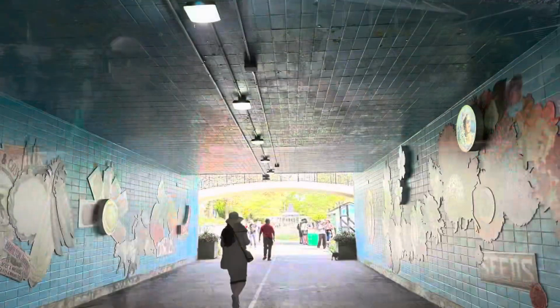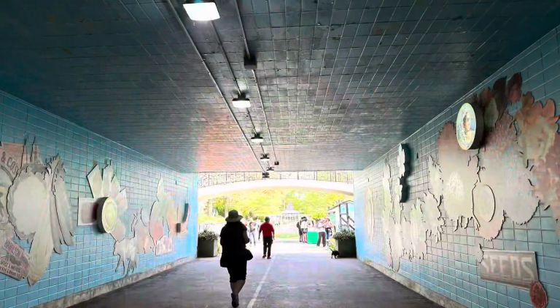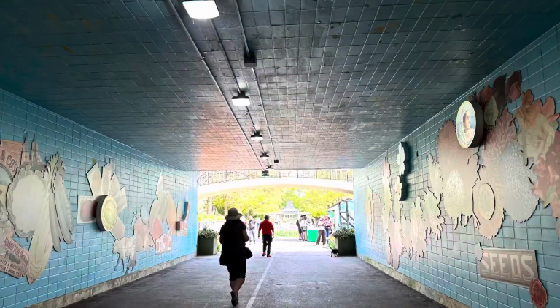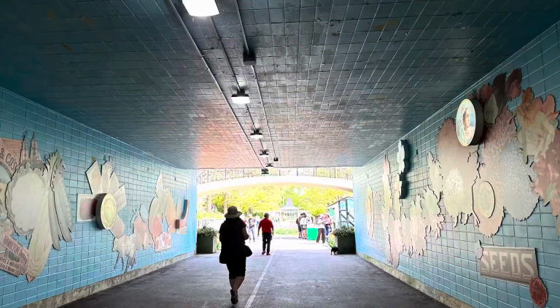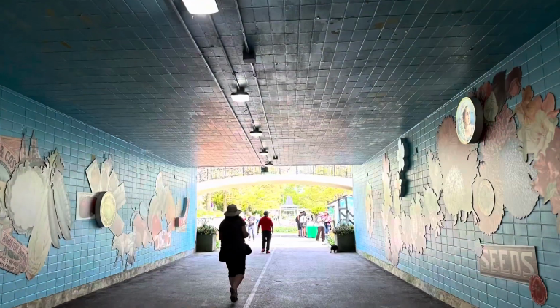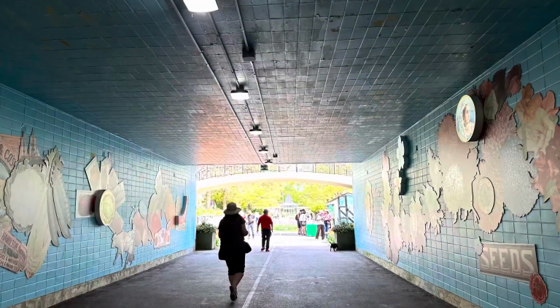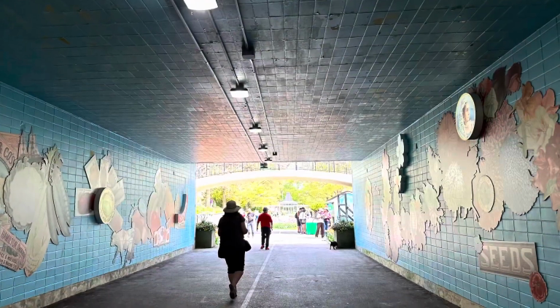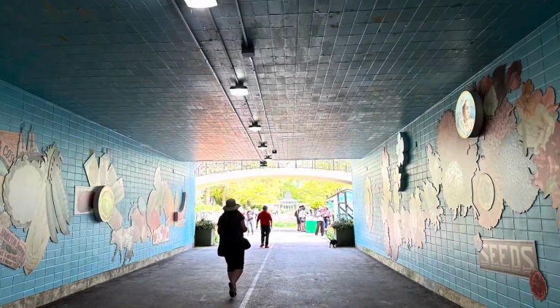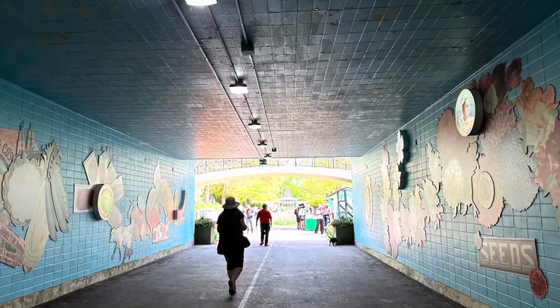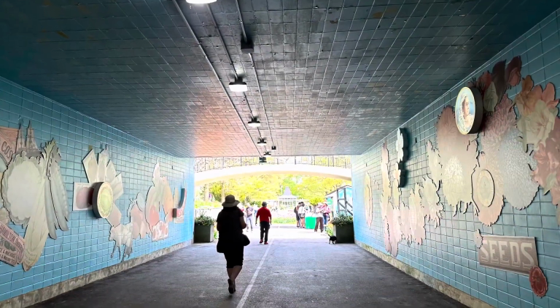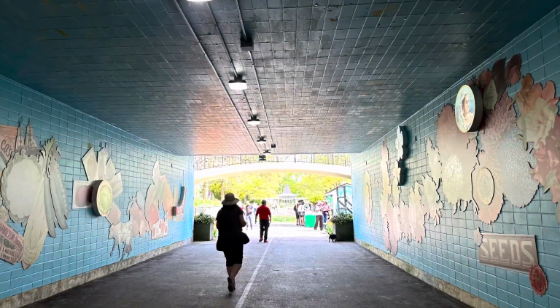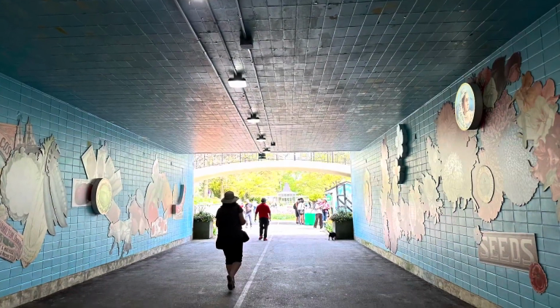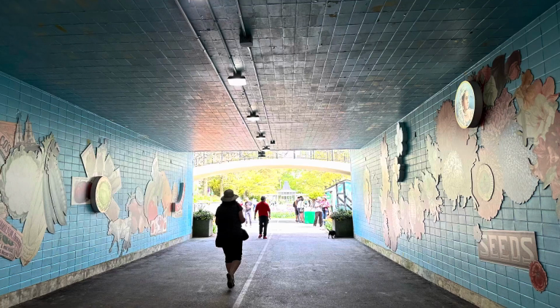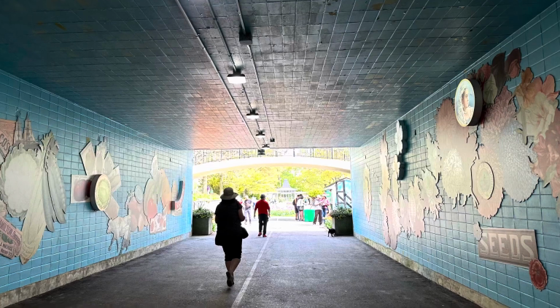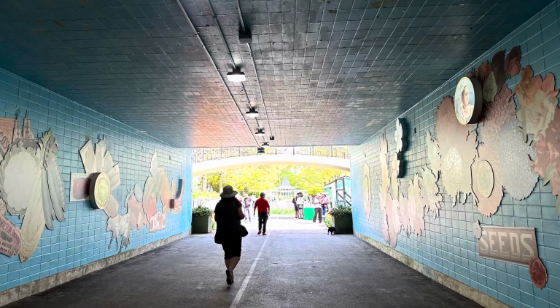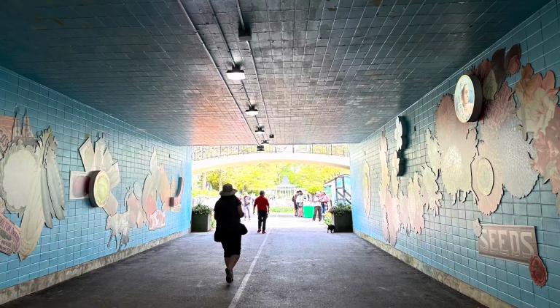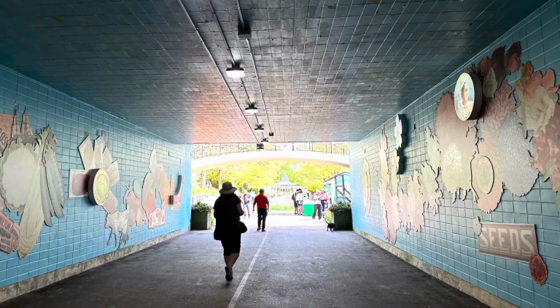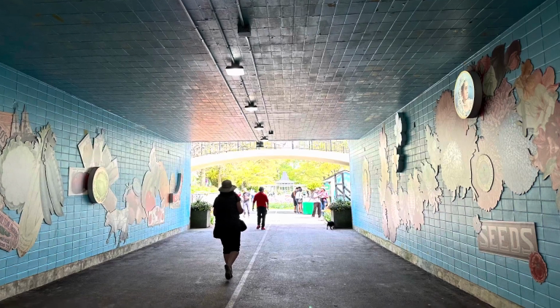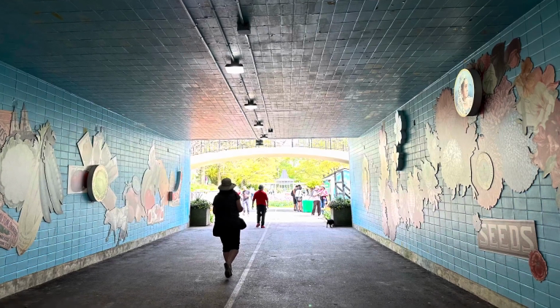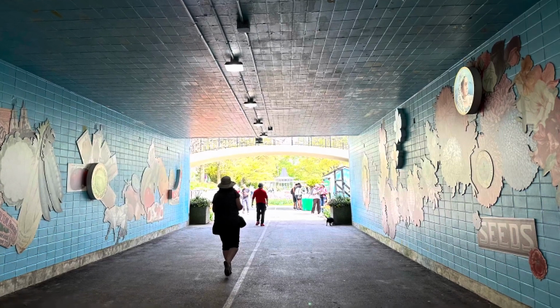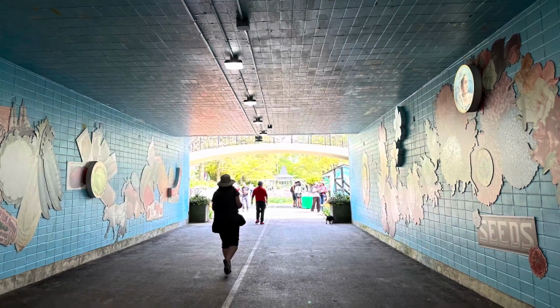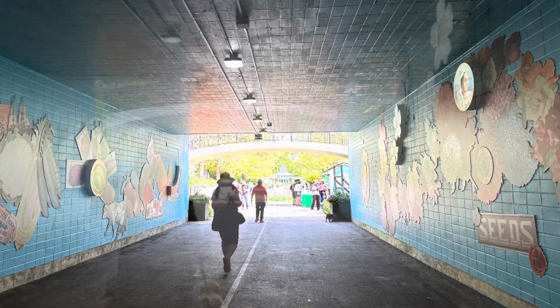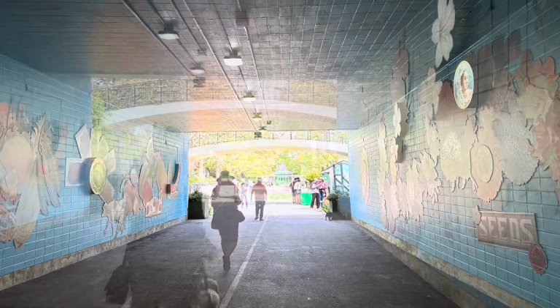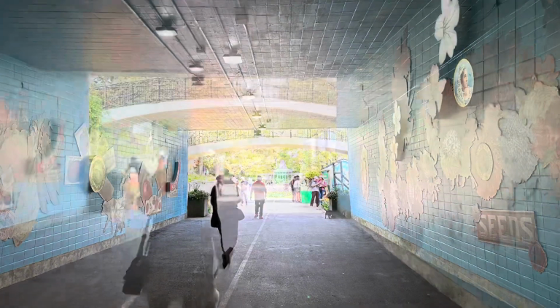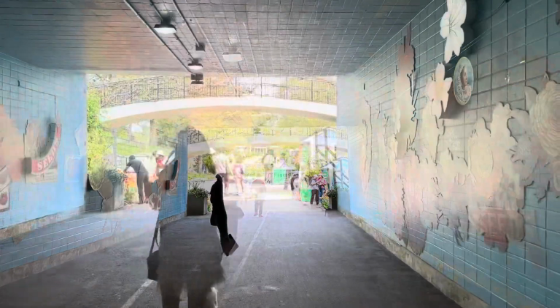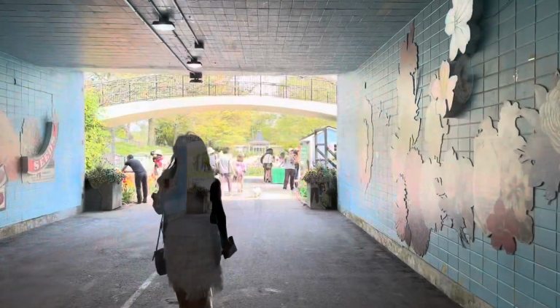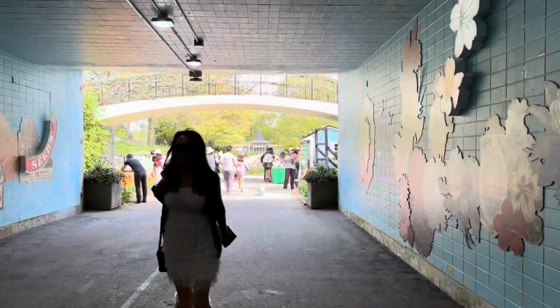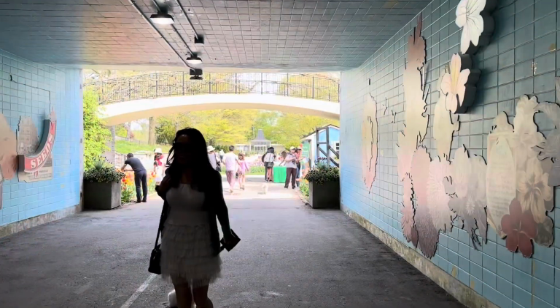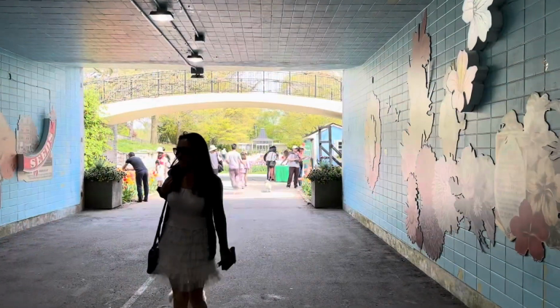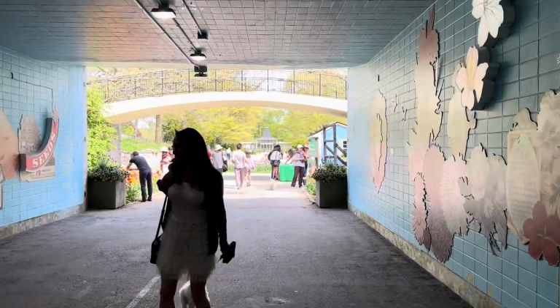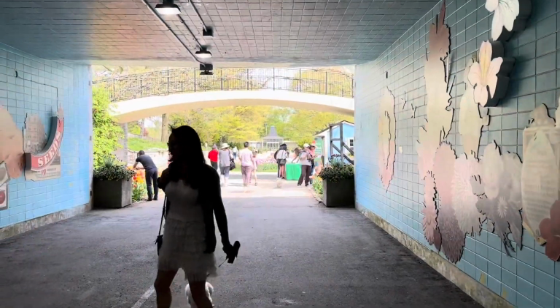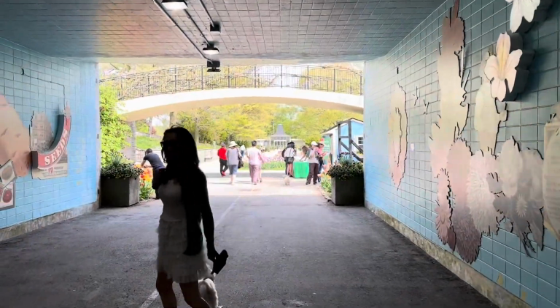Let's try the tunnel. This is a wonderful tunnel — everybody loves to go through it.